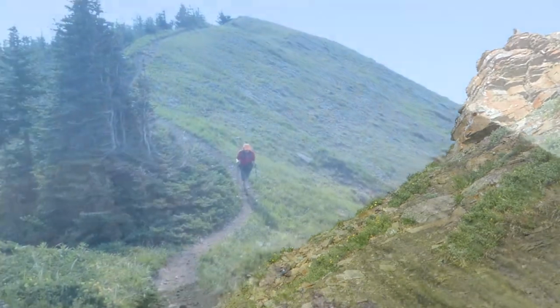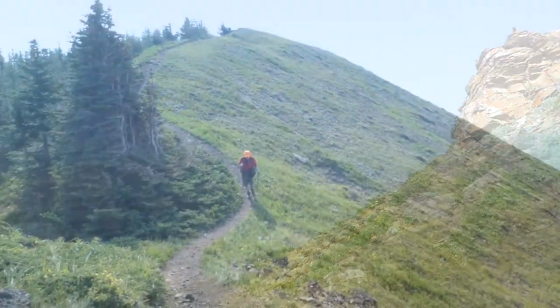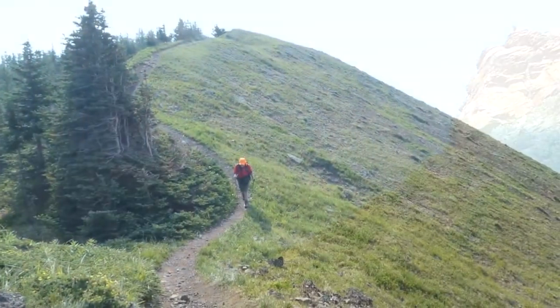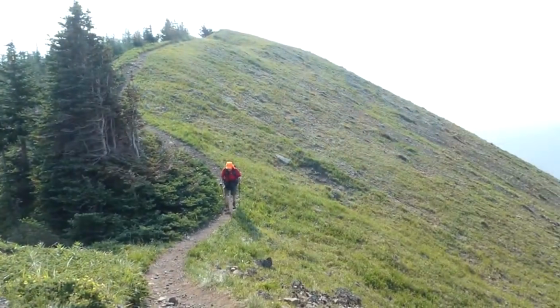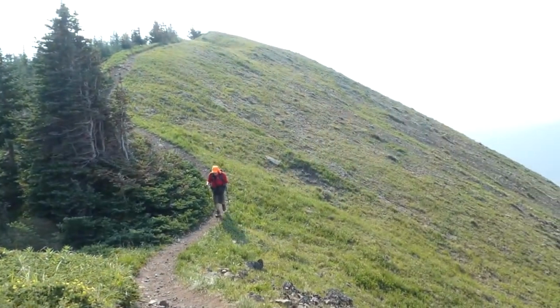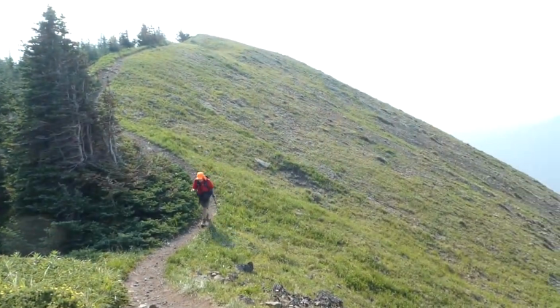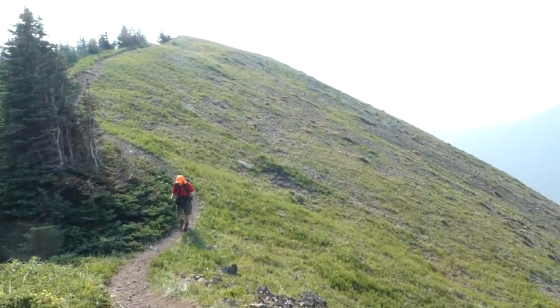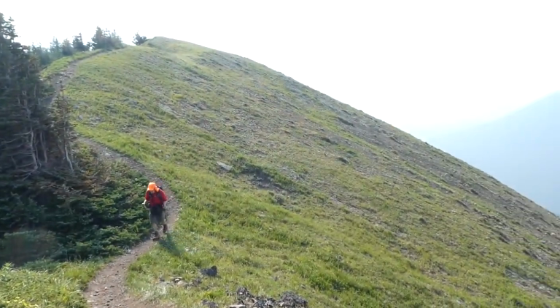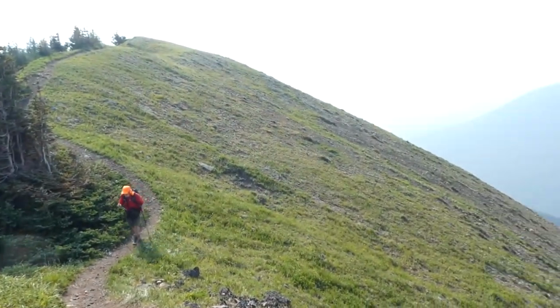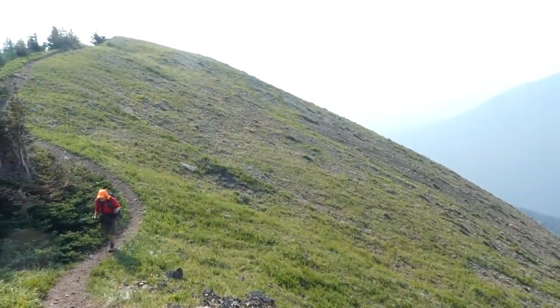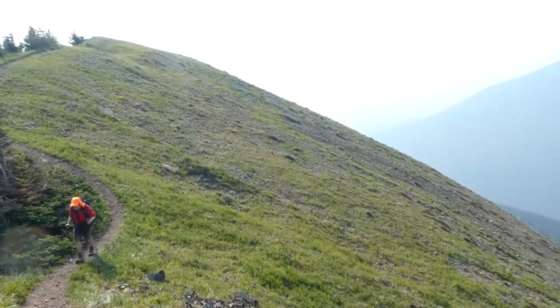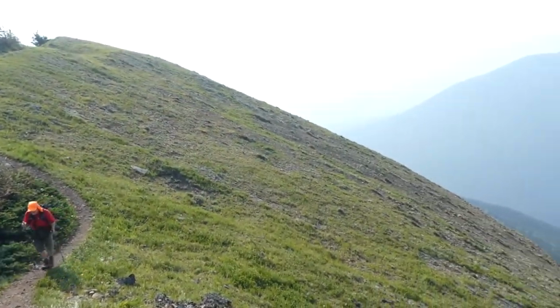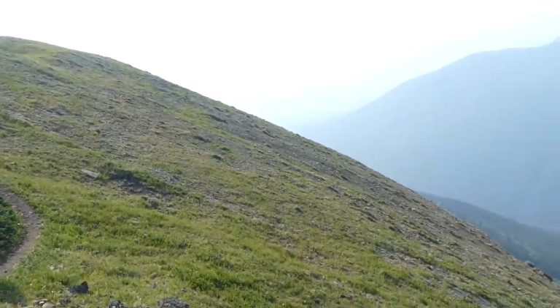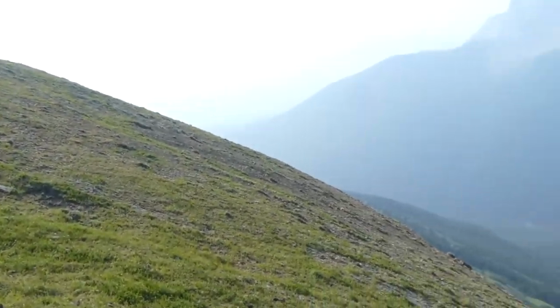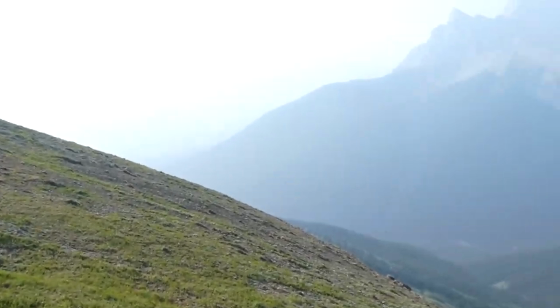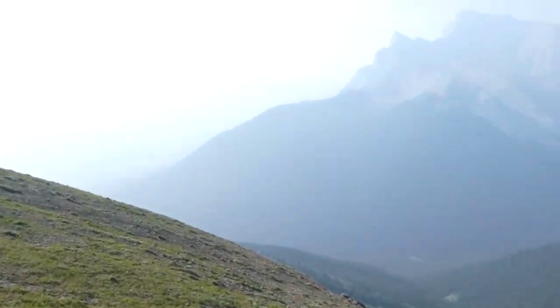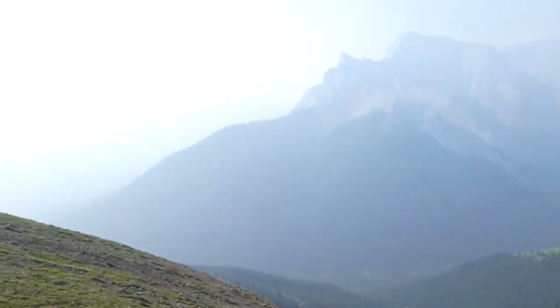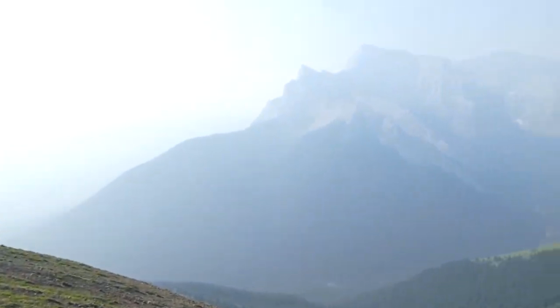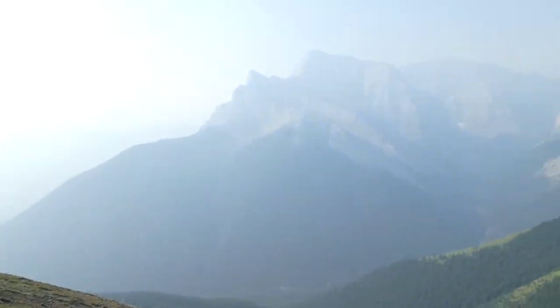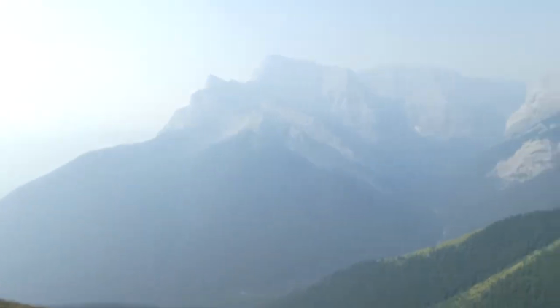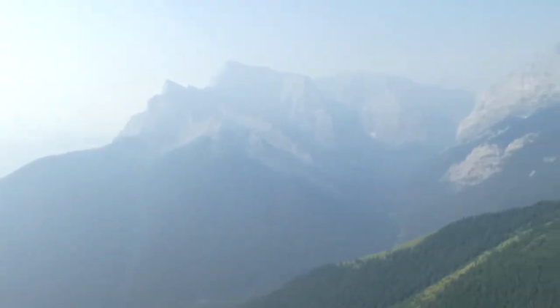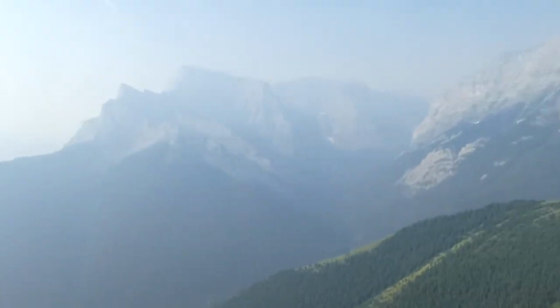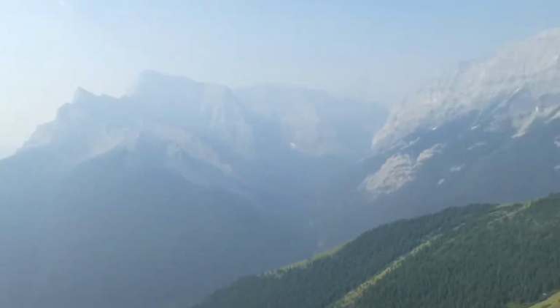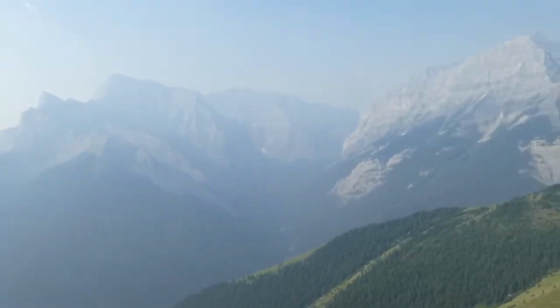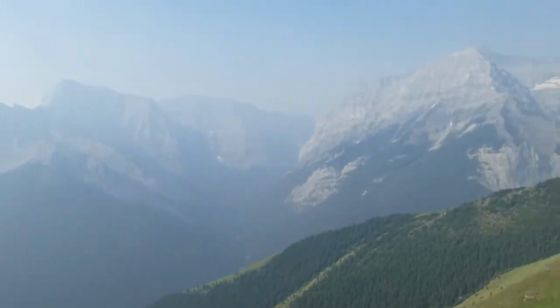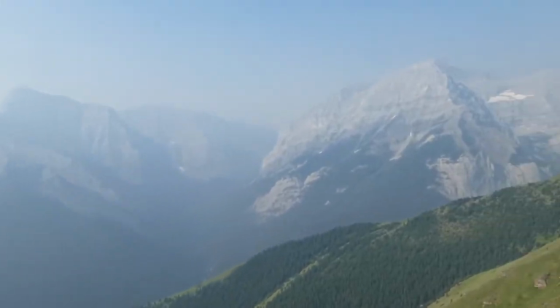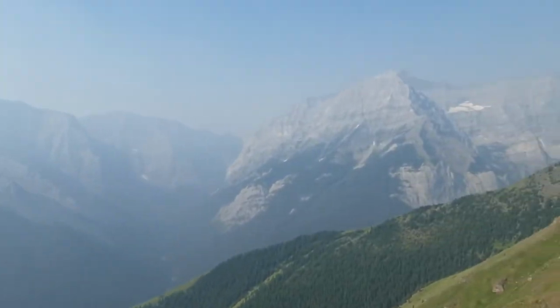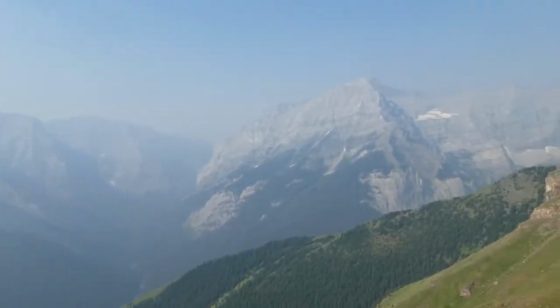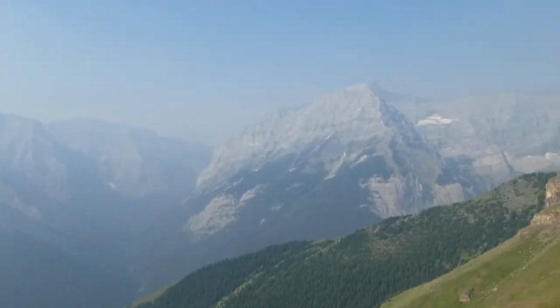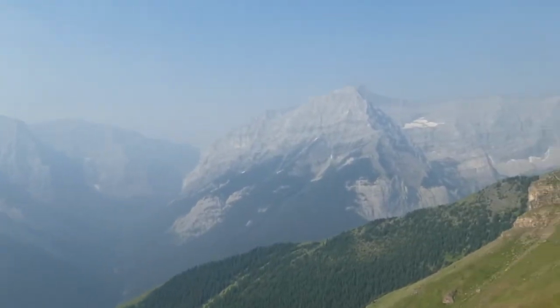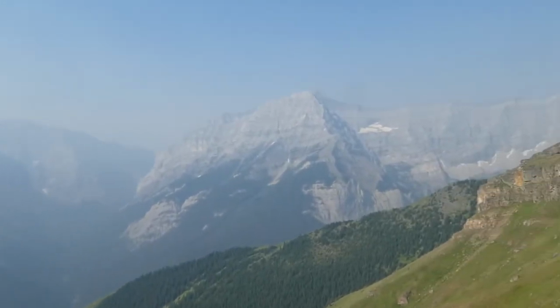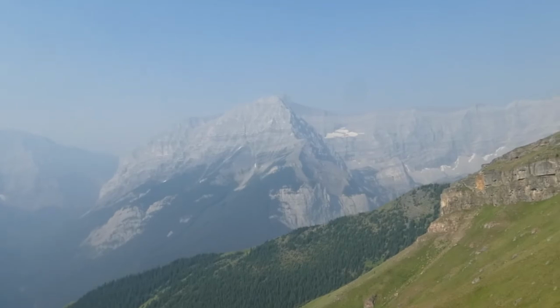And we love the views, even though there was some haze in the air from distant wildfires.